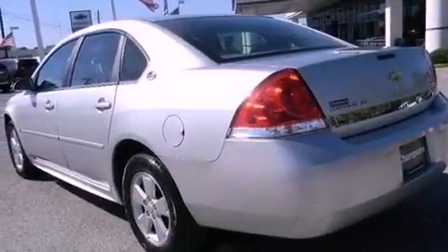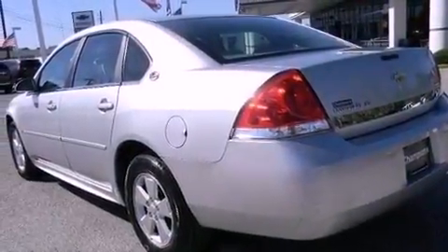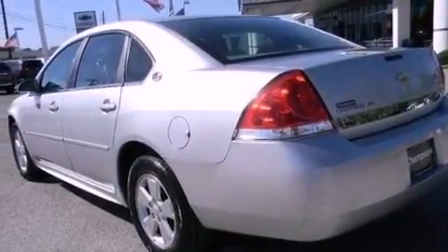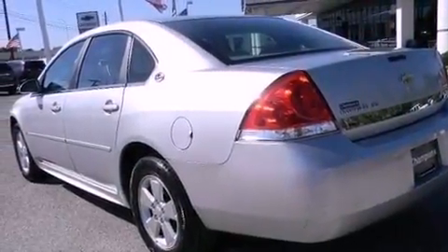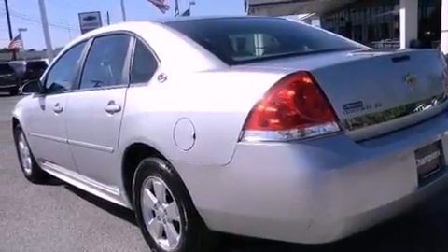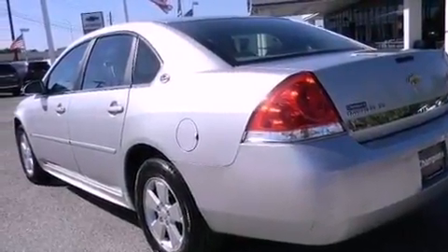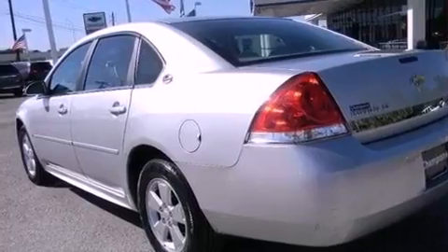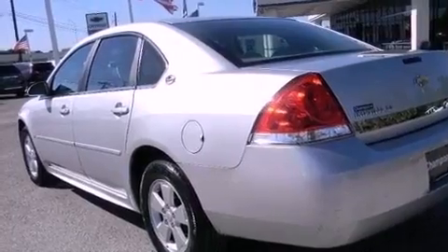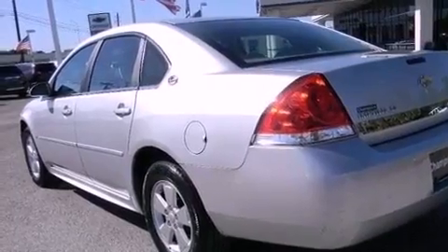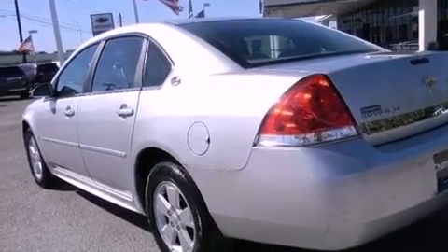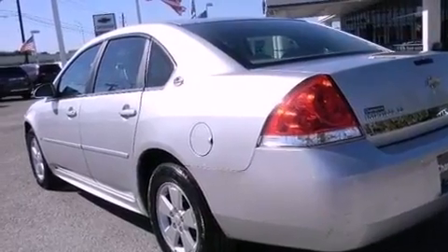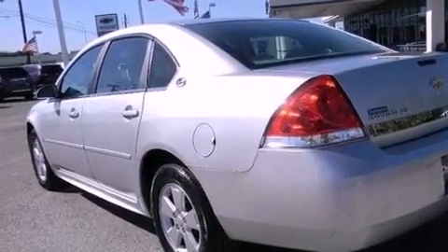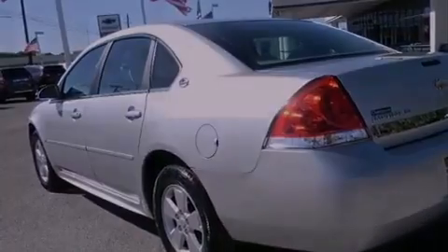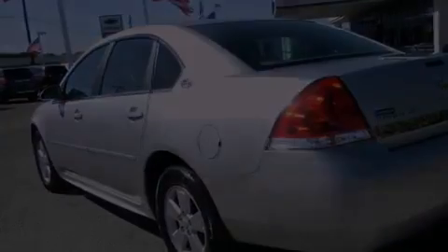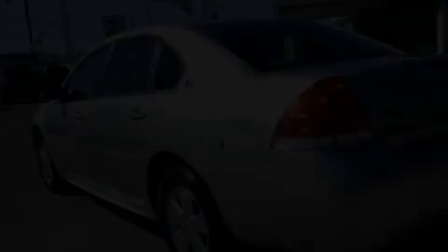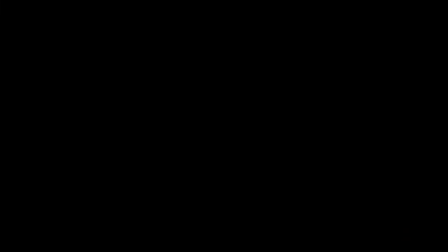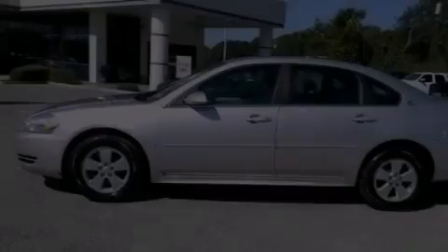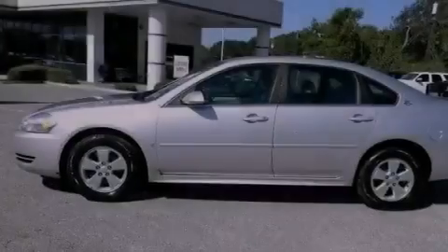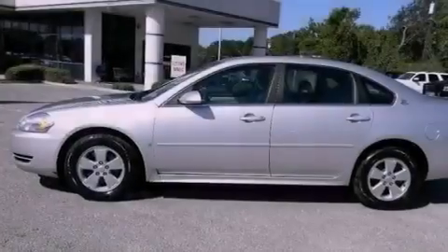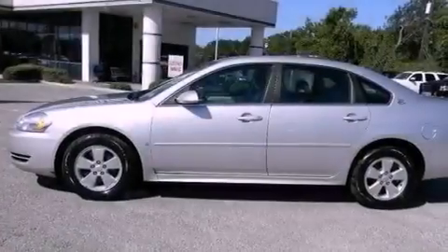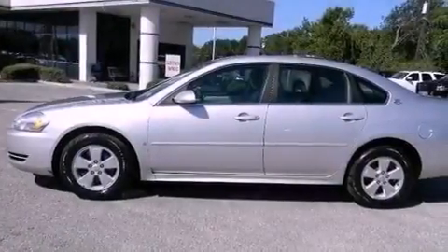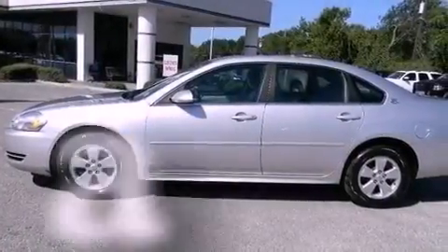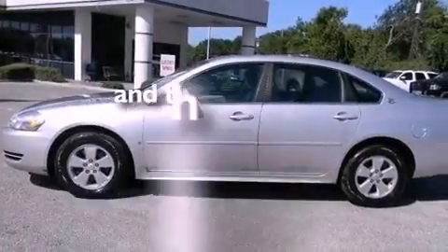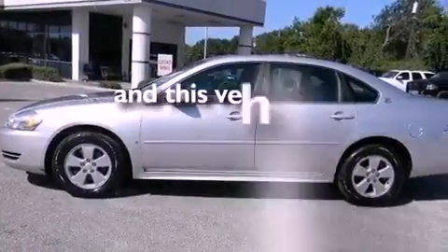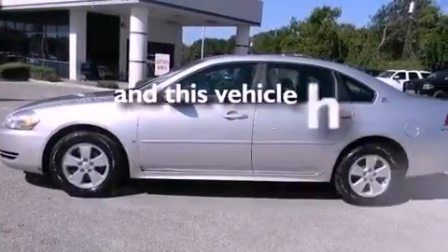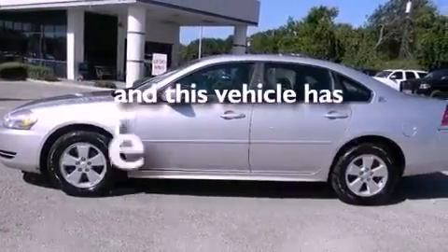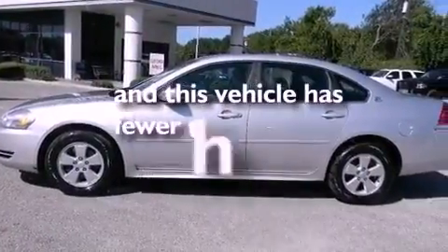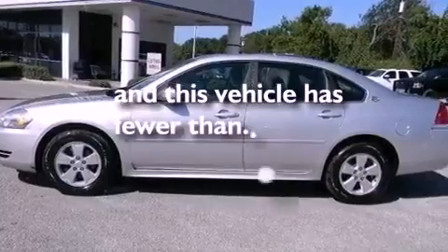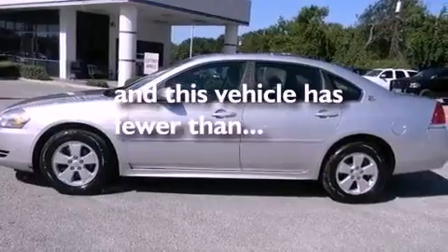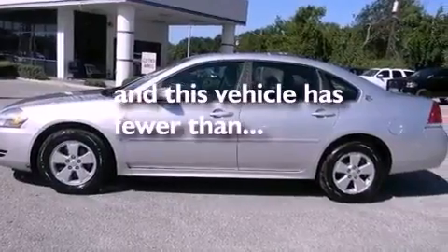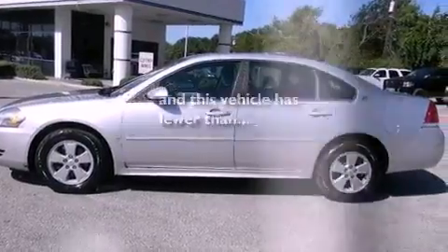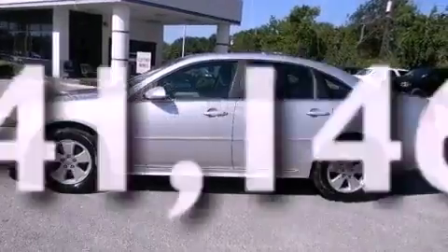Traction control, an anti-lock braking system, dual power seats, and this vehicle has less than 42,000 miles.